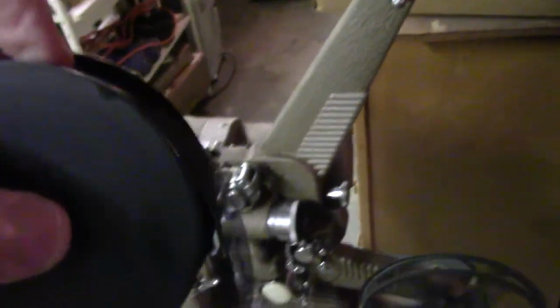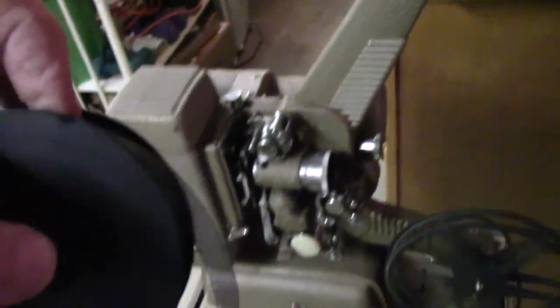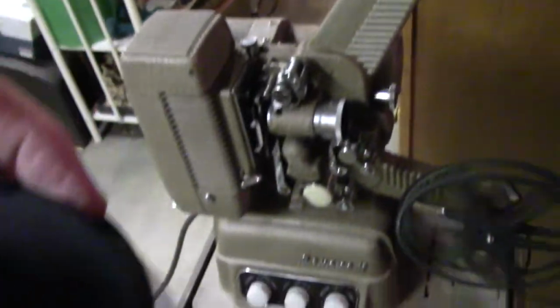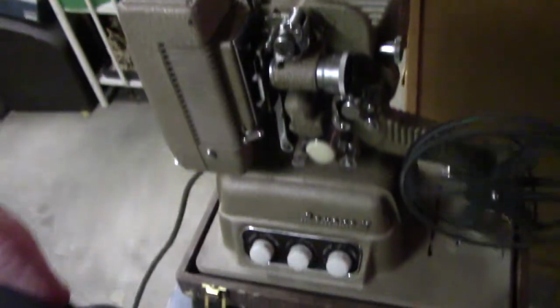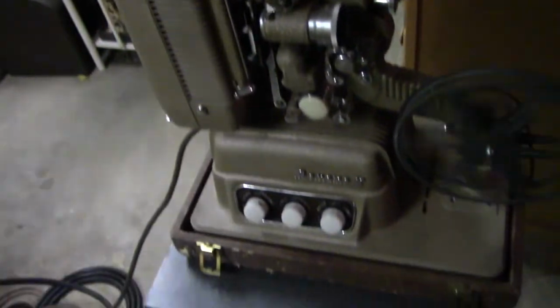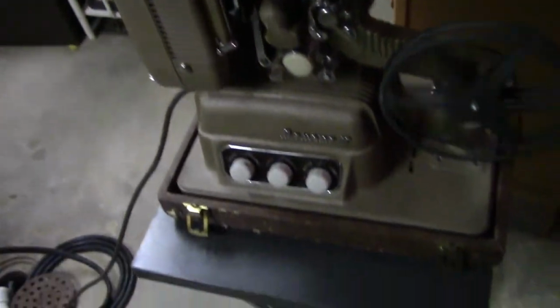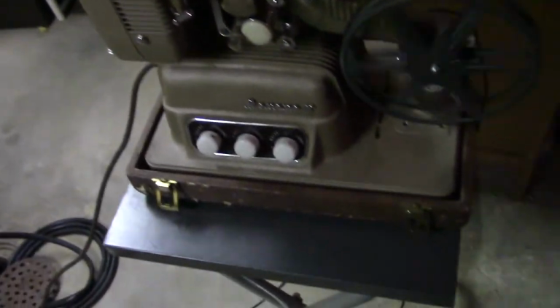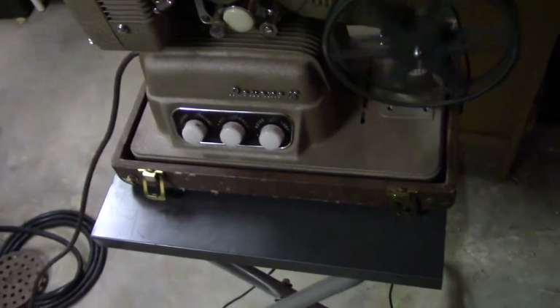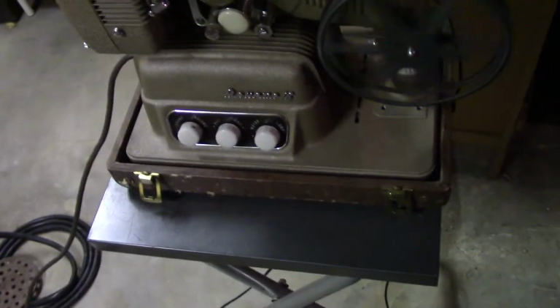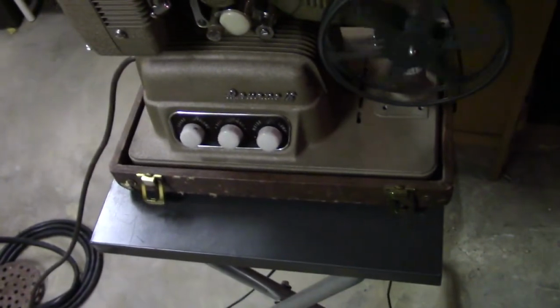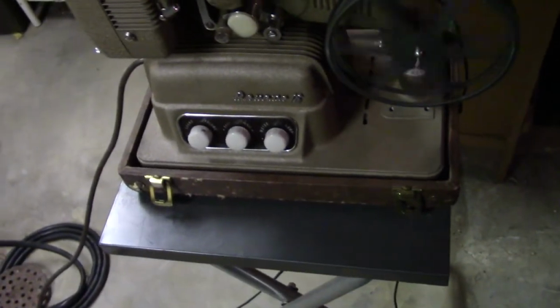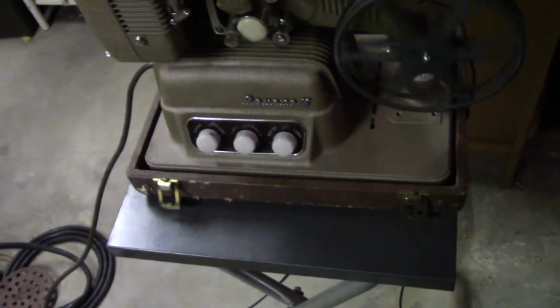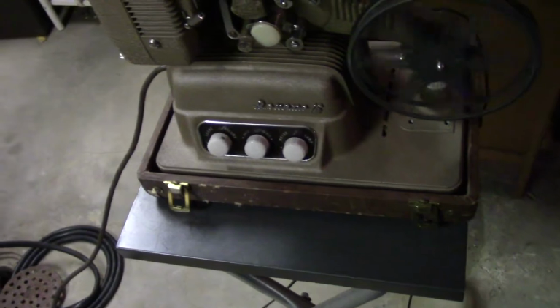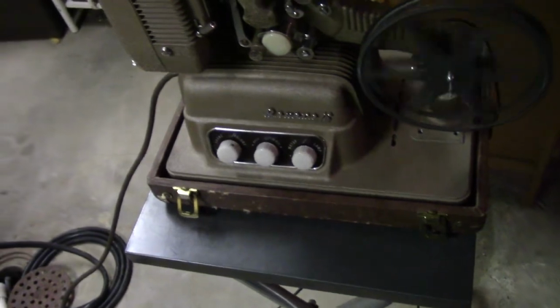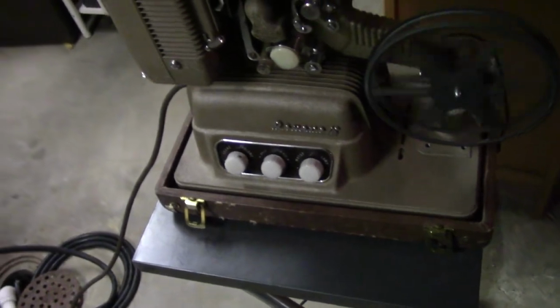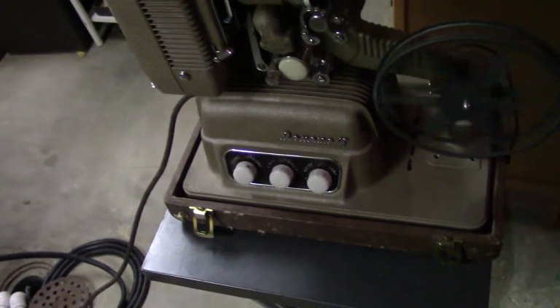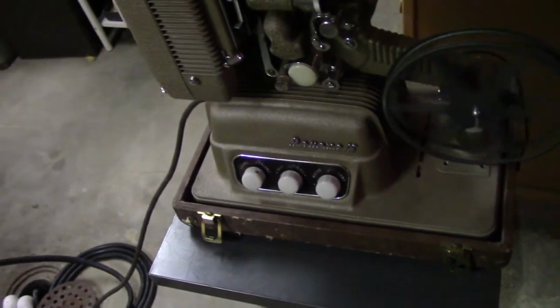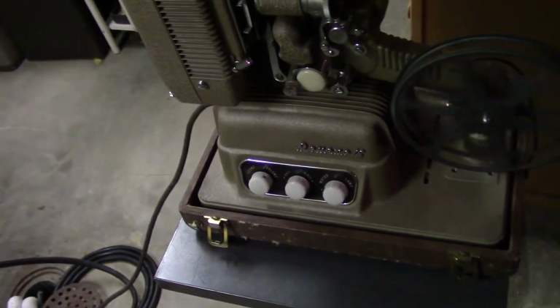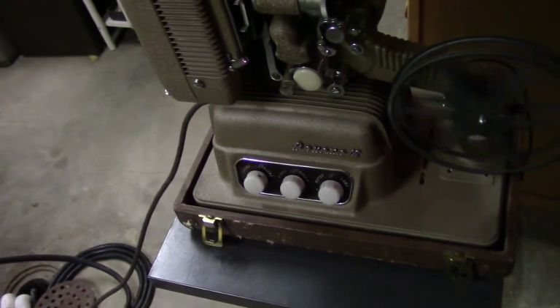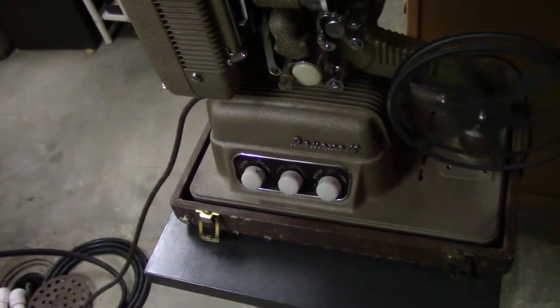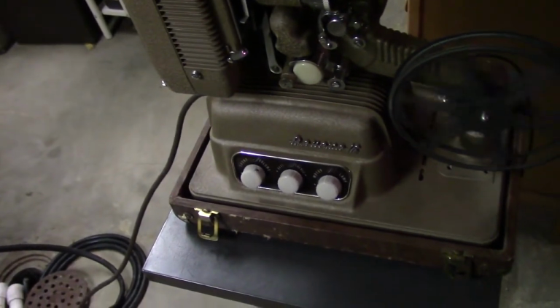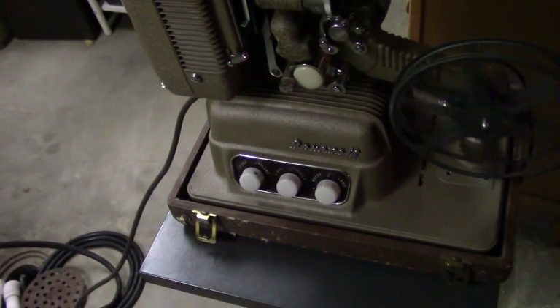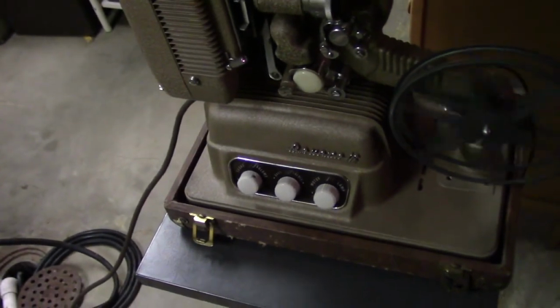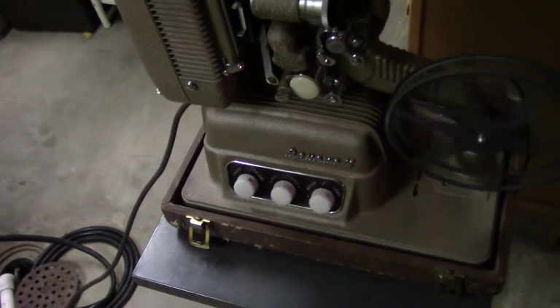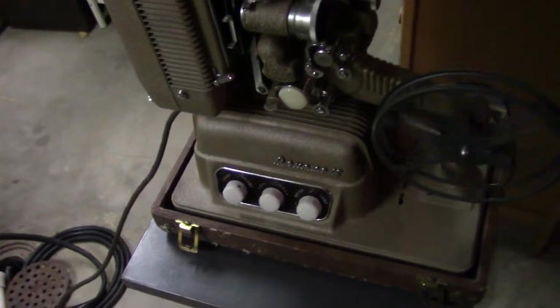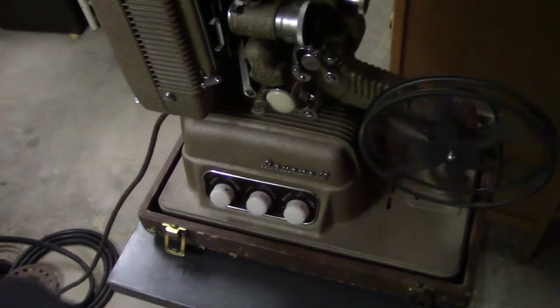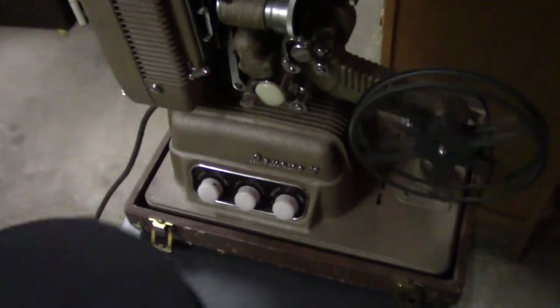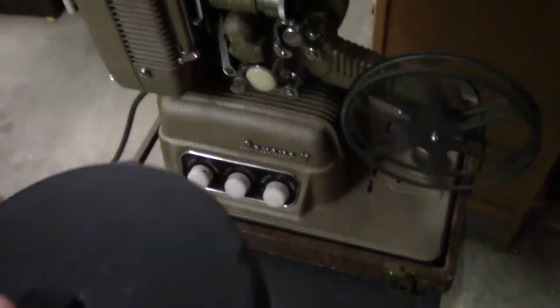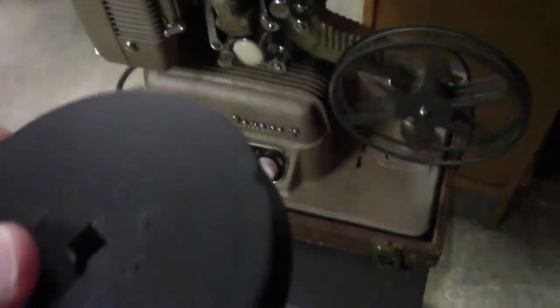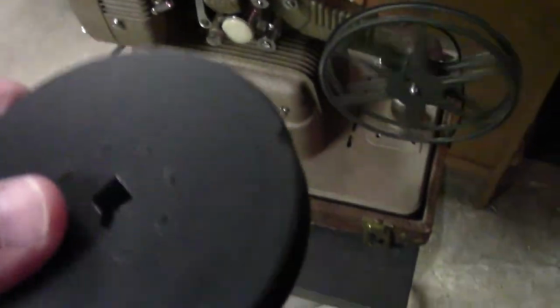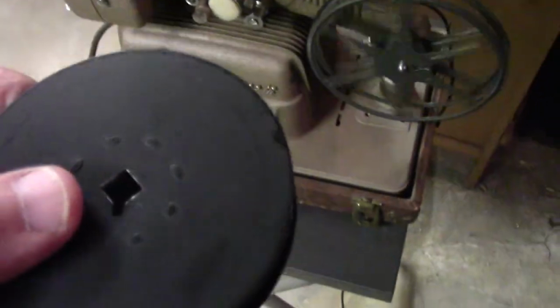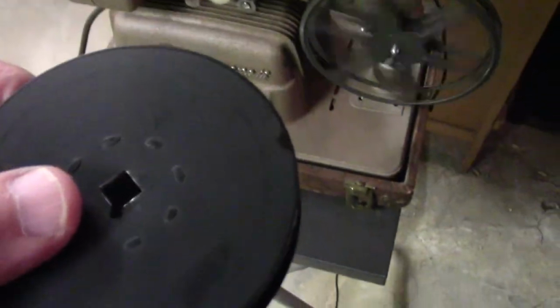It worked. Job done. I copied an Archon soundtrack.